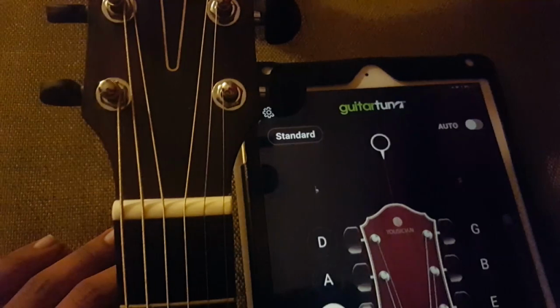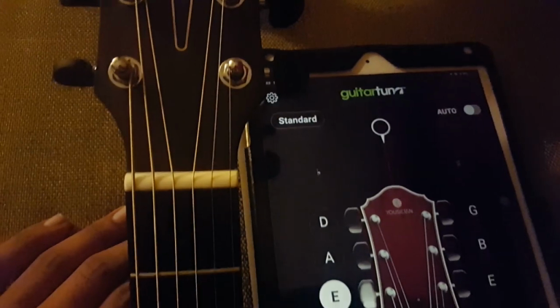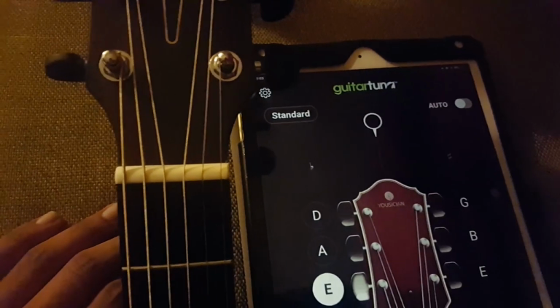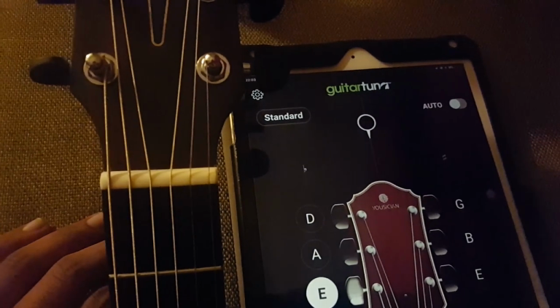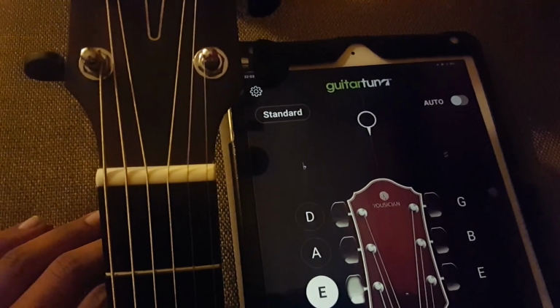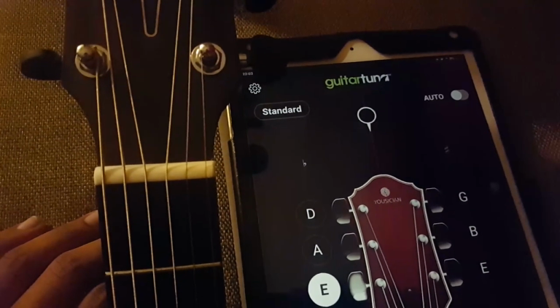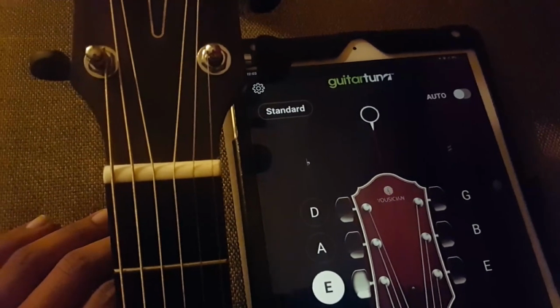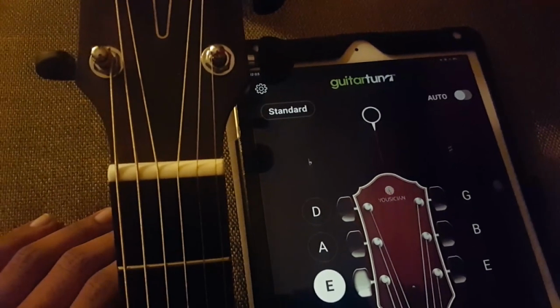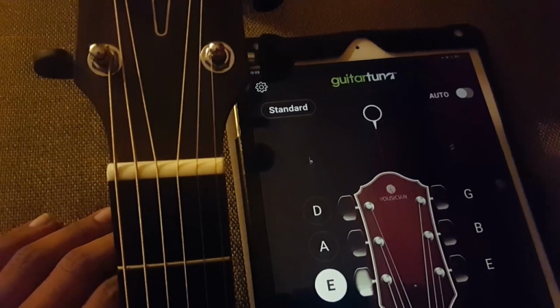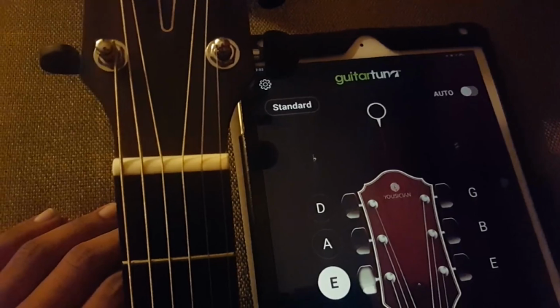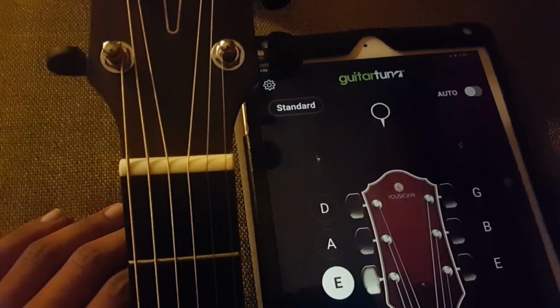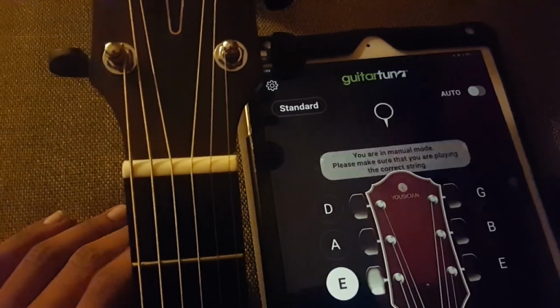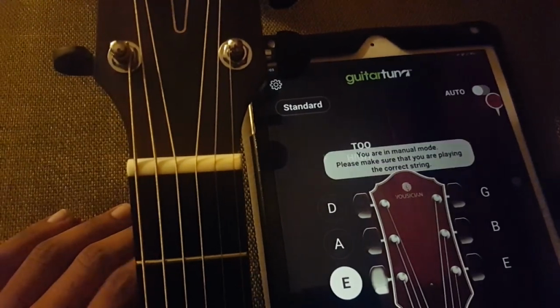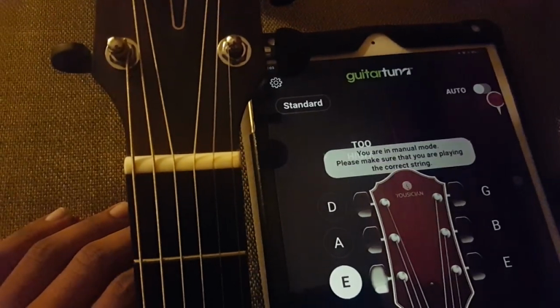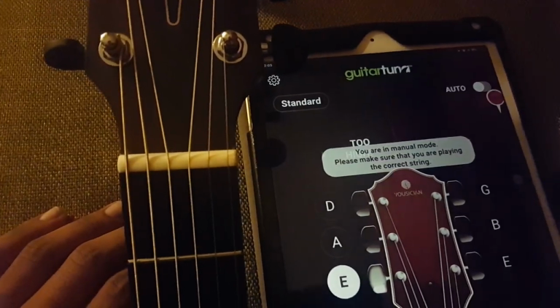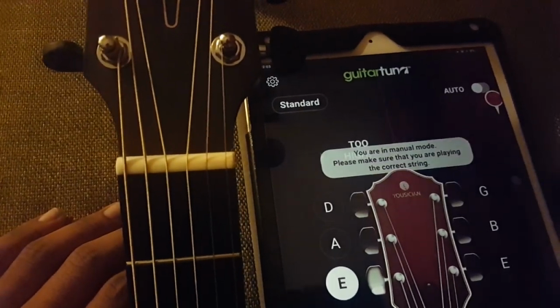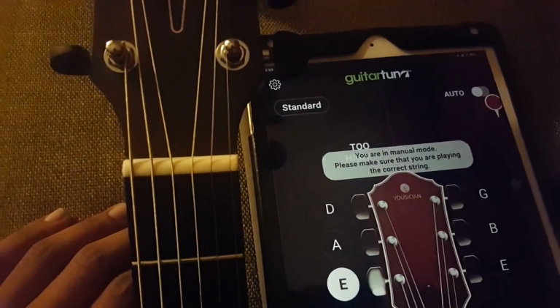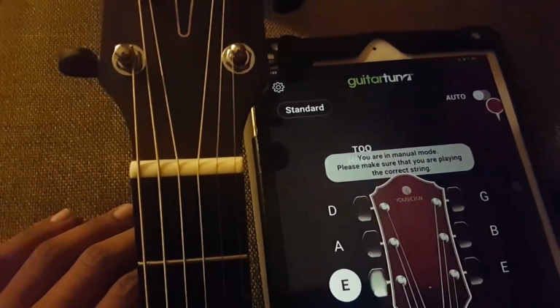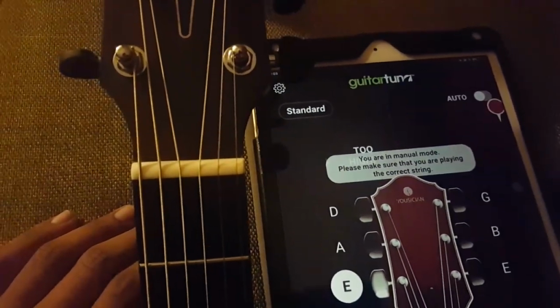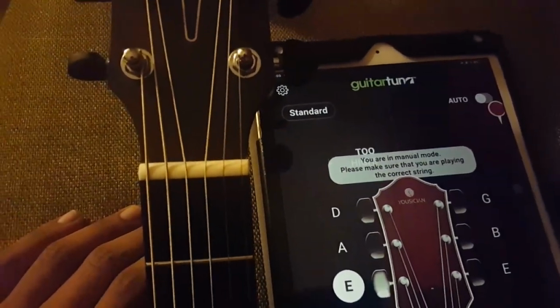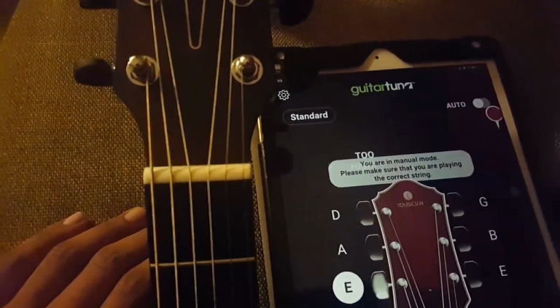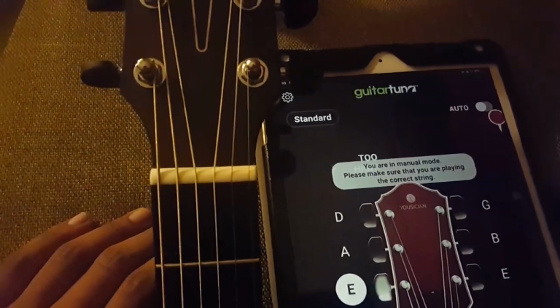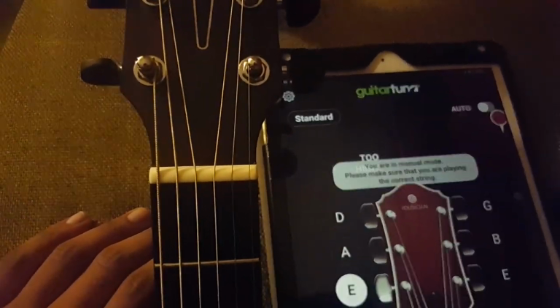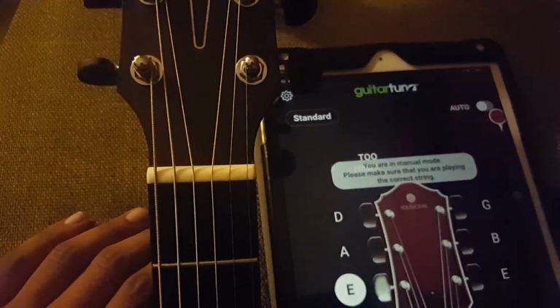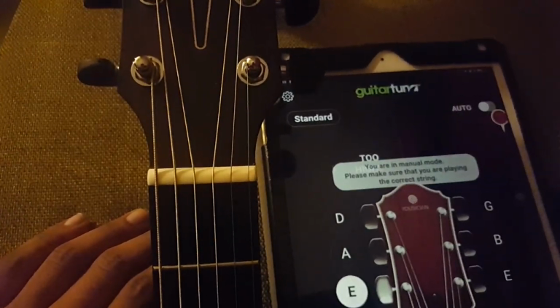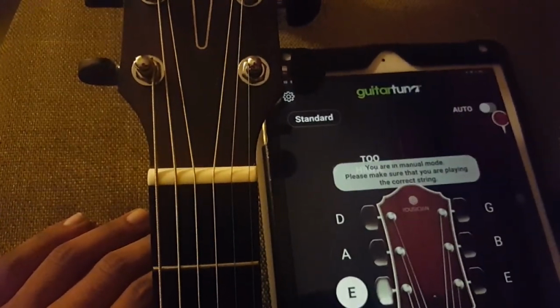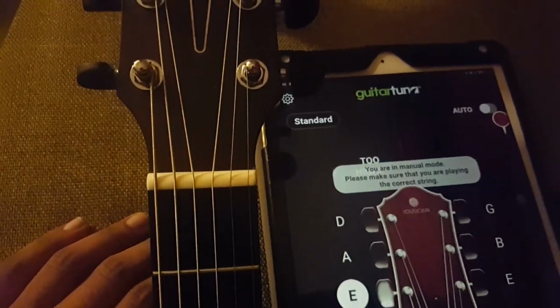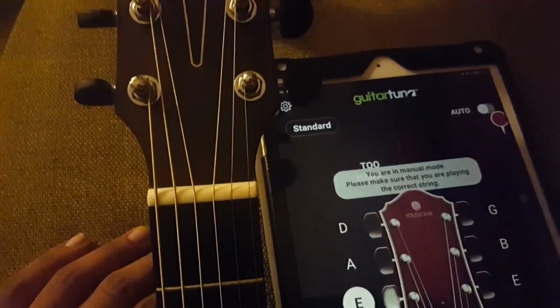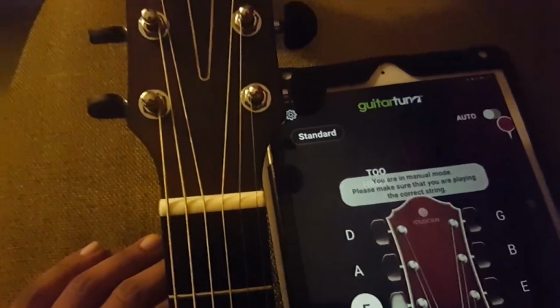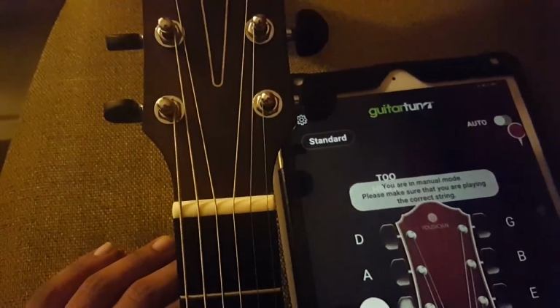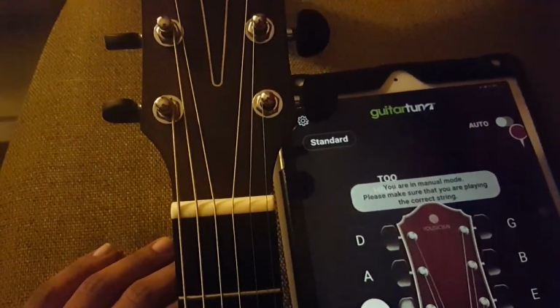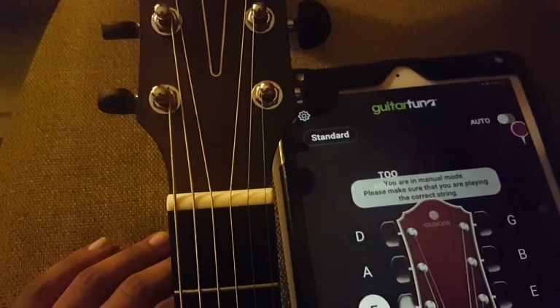Hey guys, this video will show you how to tune in to drop A tuning, so hope it helps.